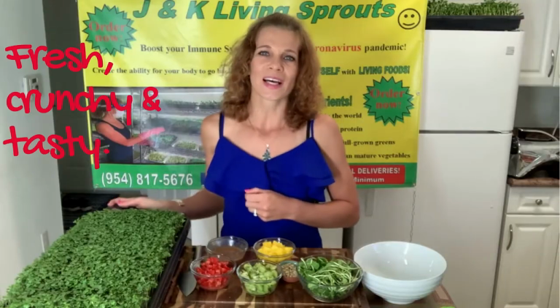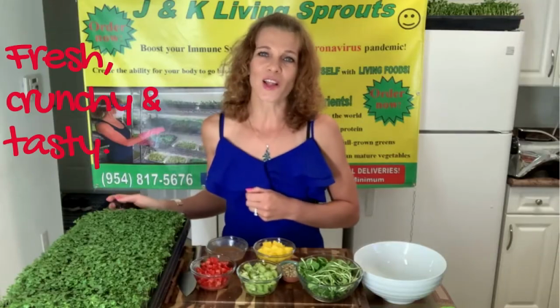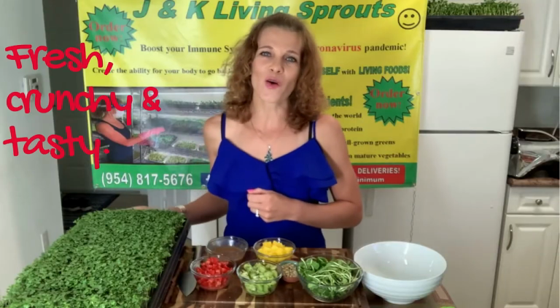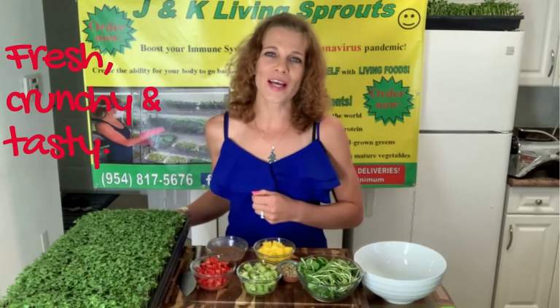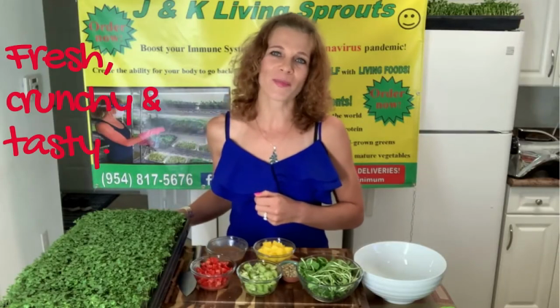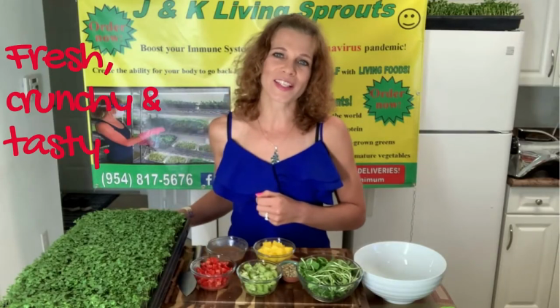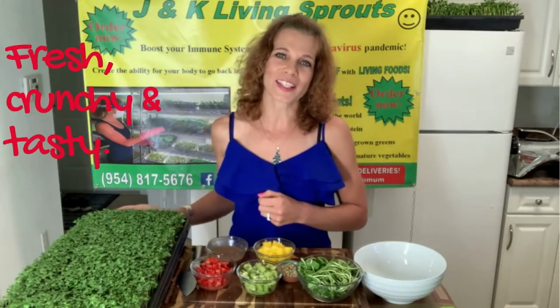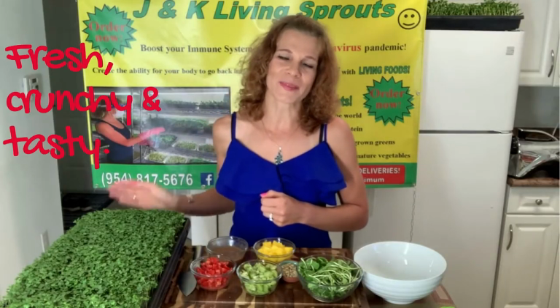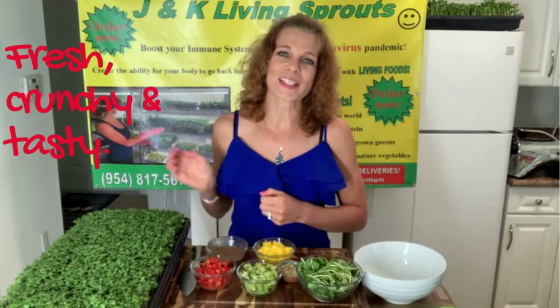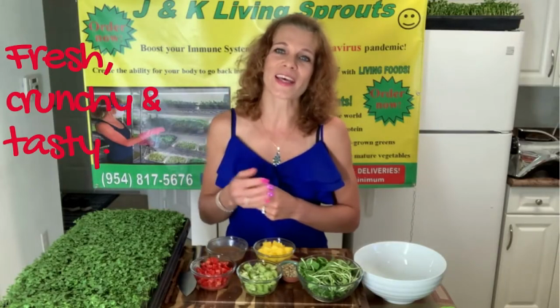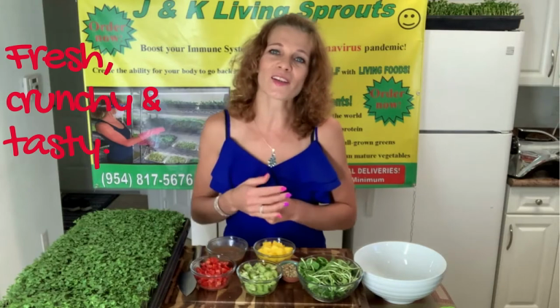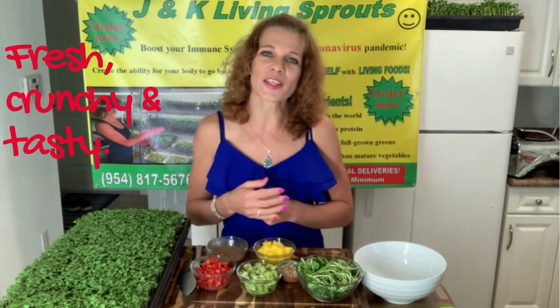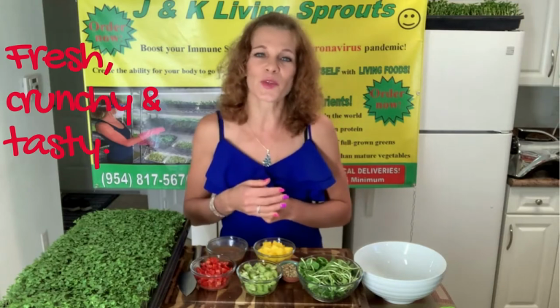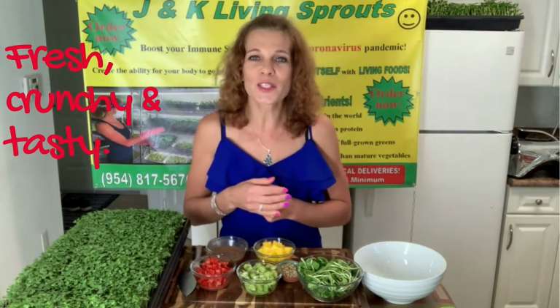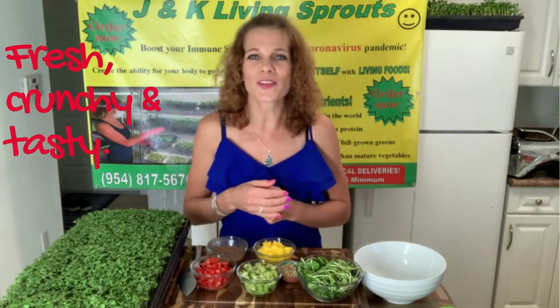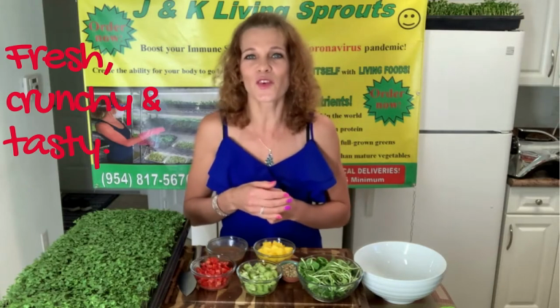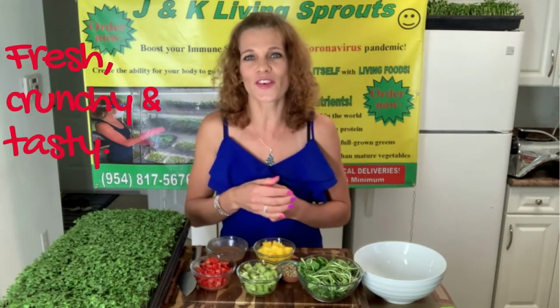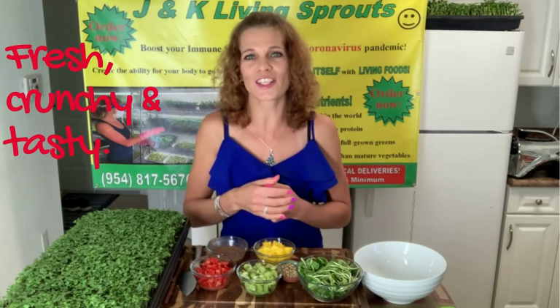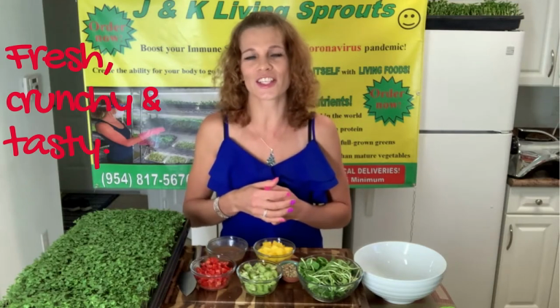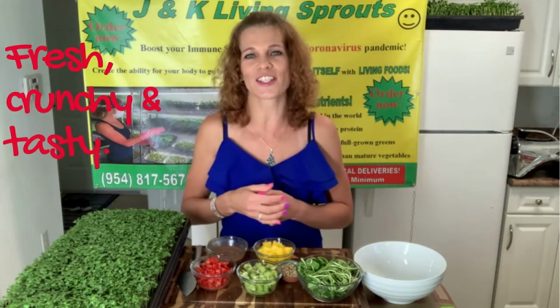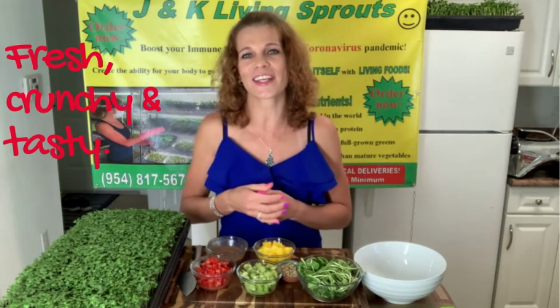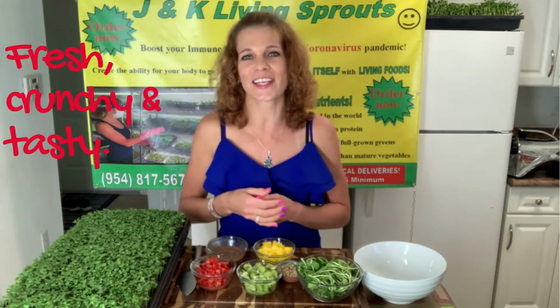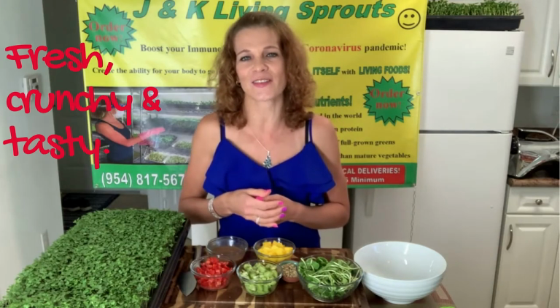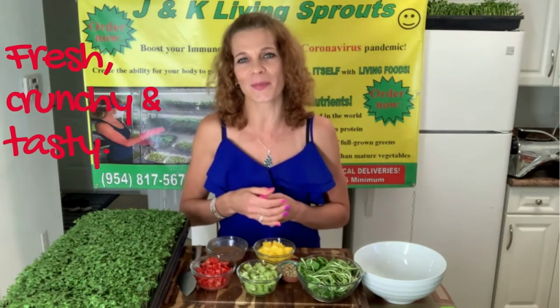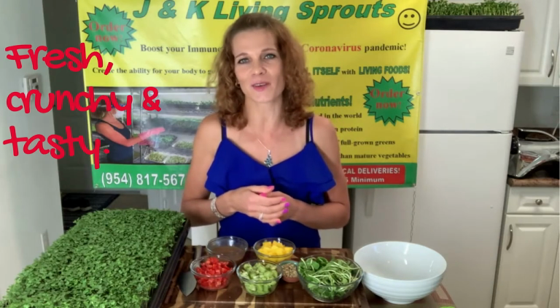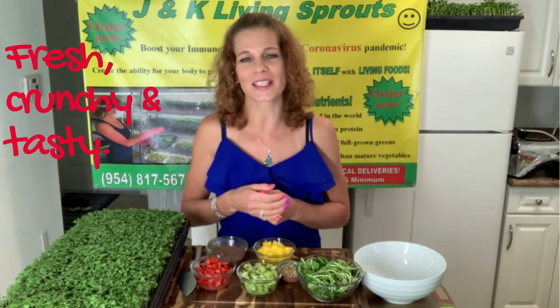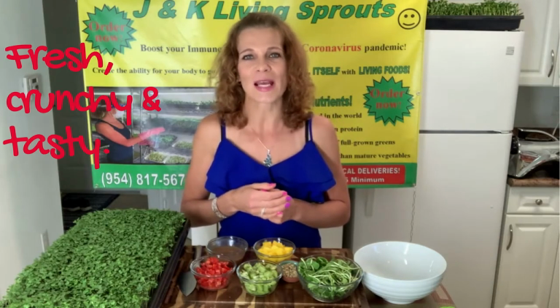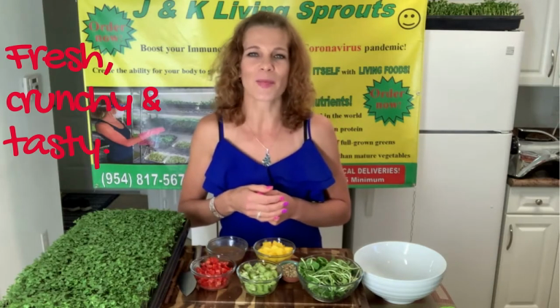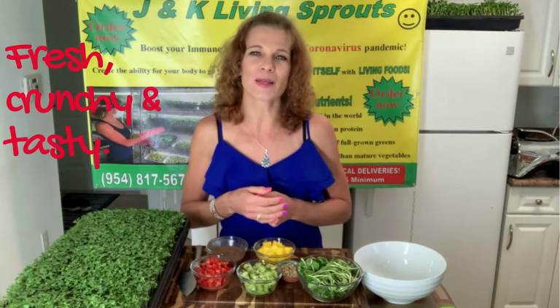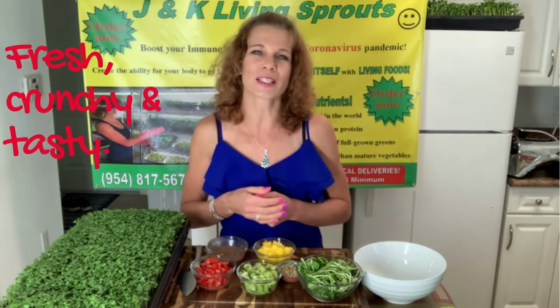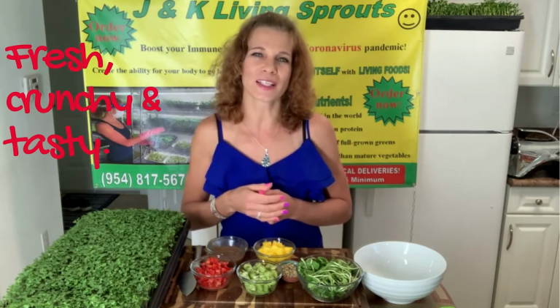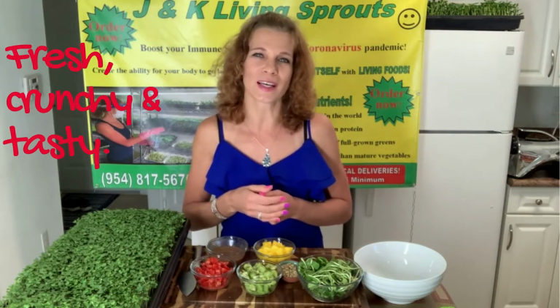Hello everybody! Stay healthy, beauty and full of energy with GMK and Sprouts. My name is Katerina.